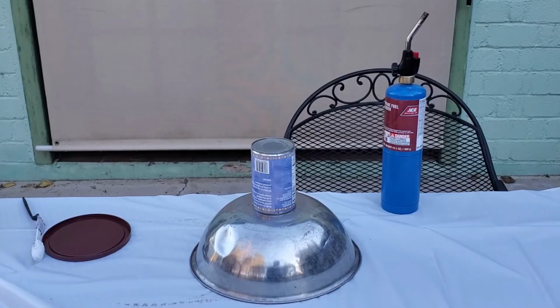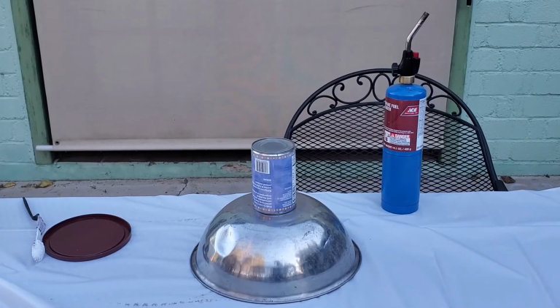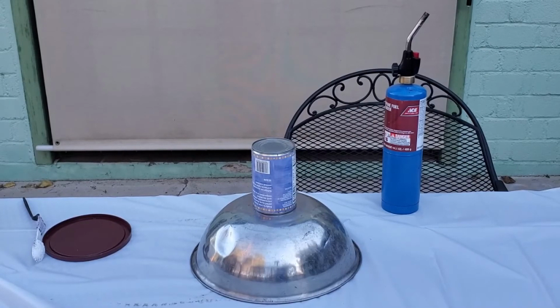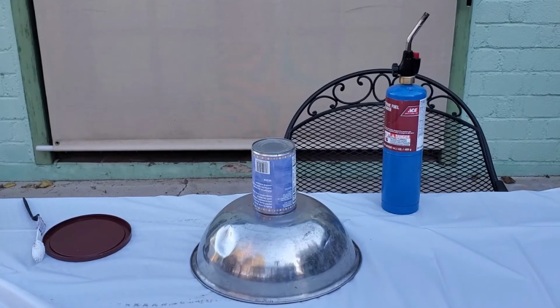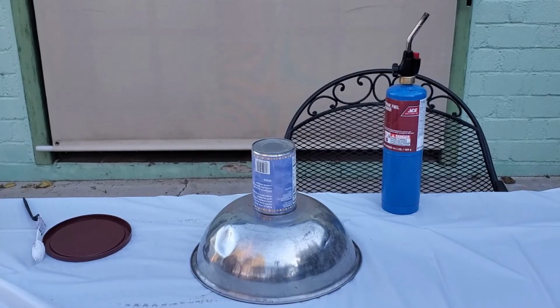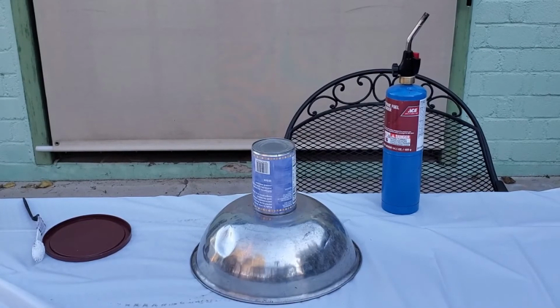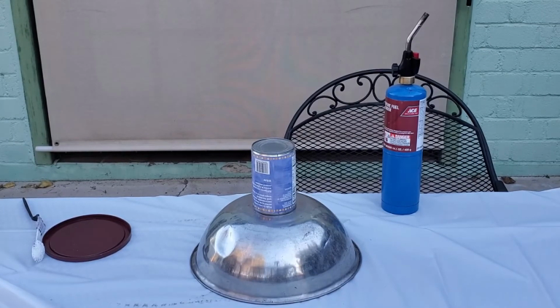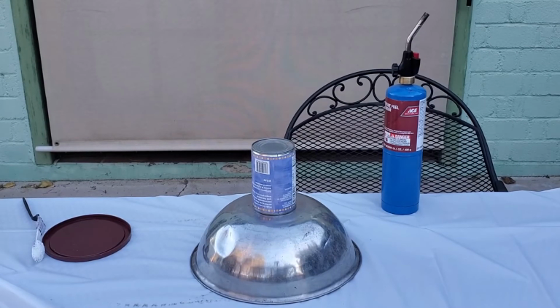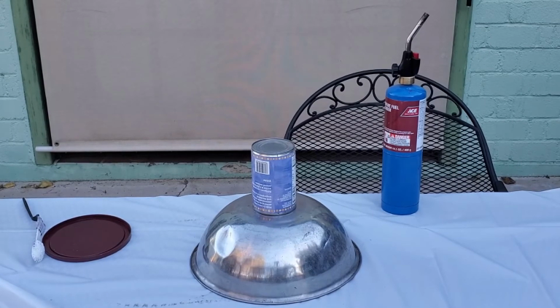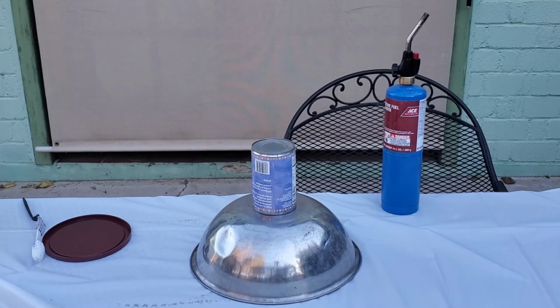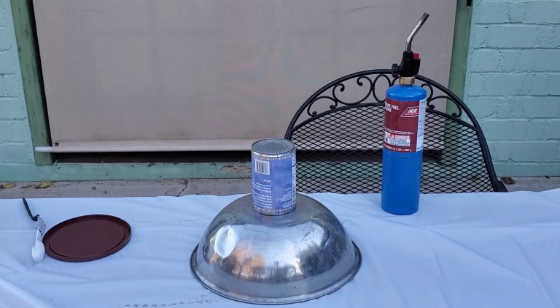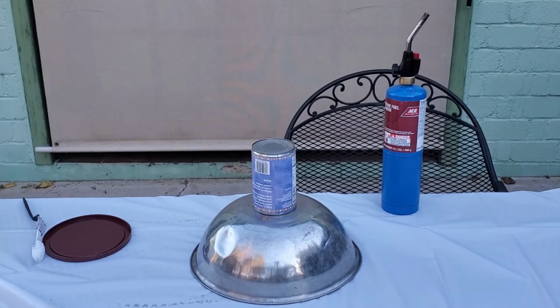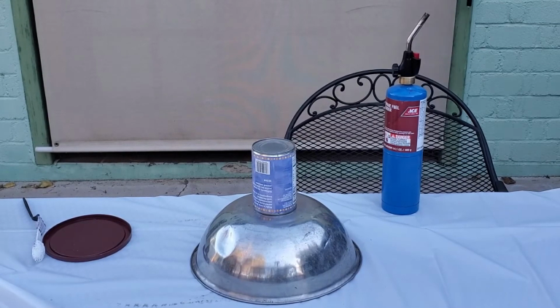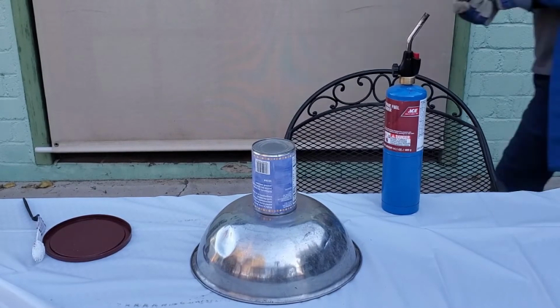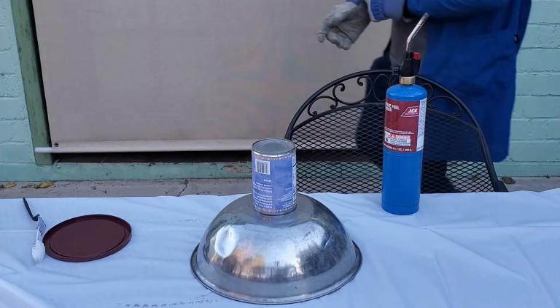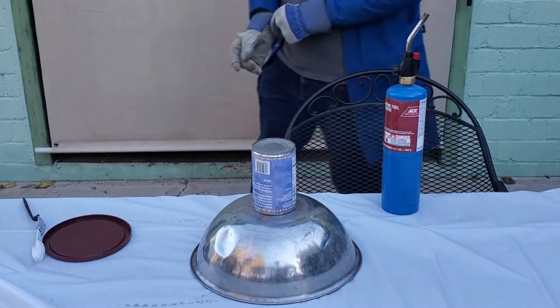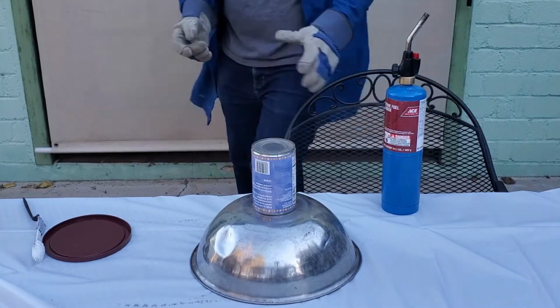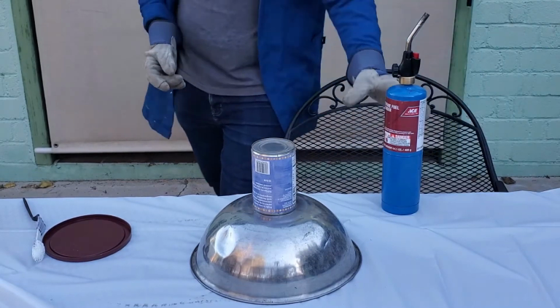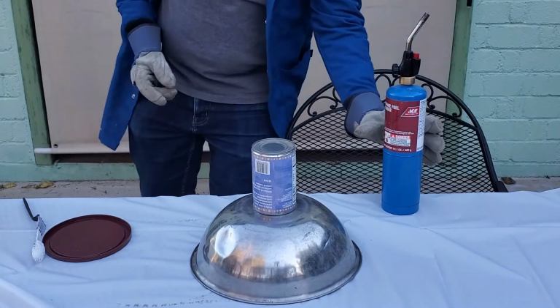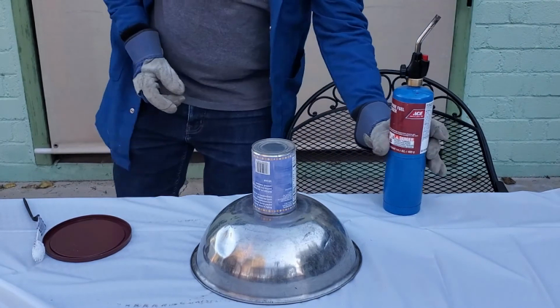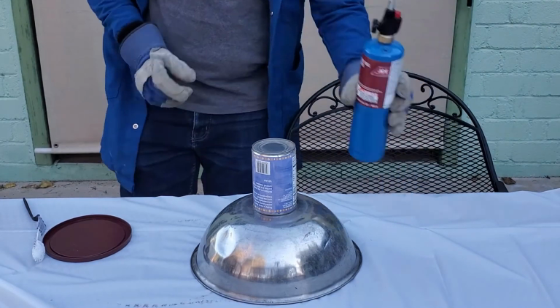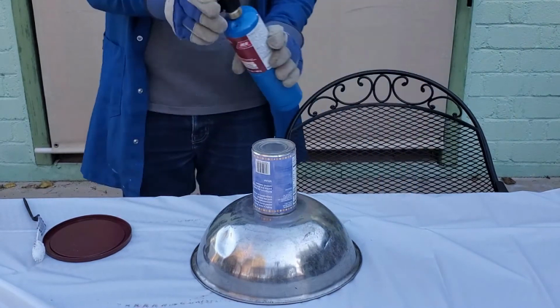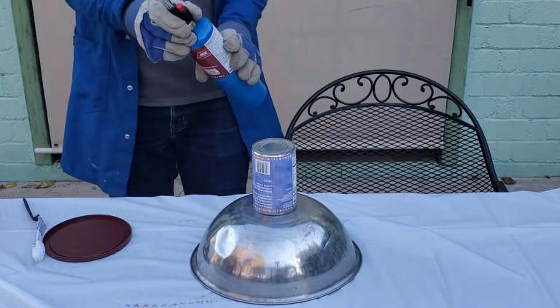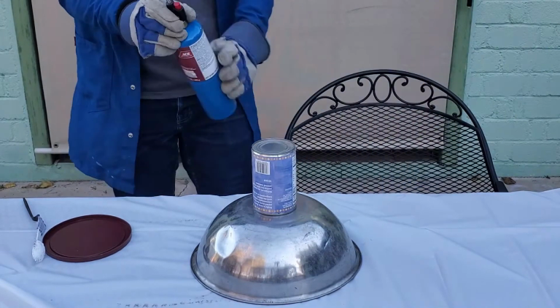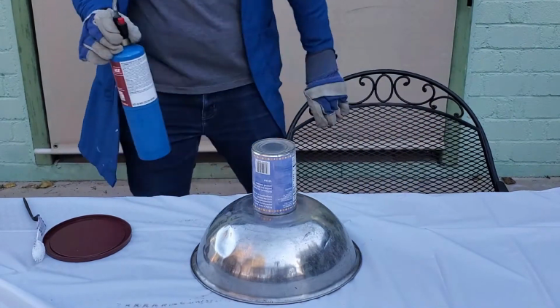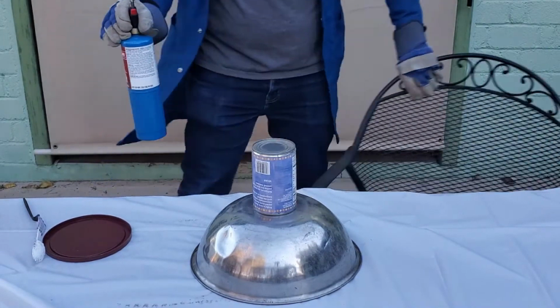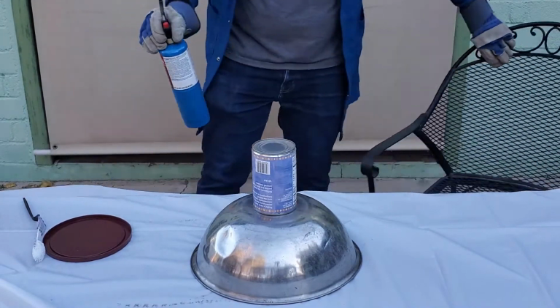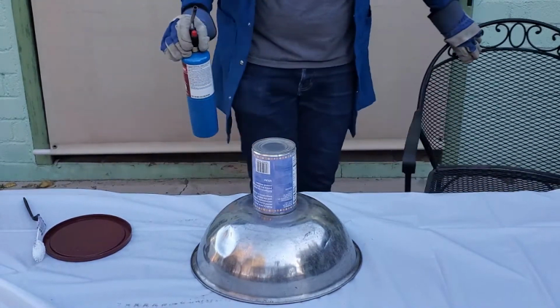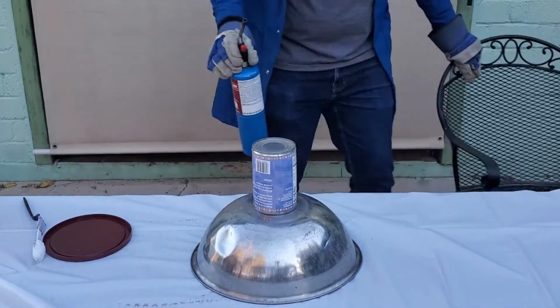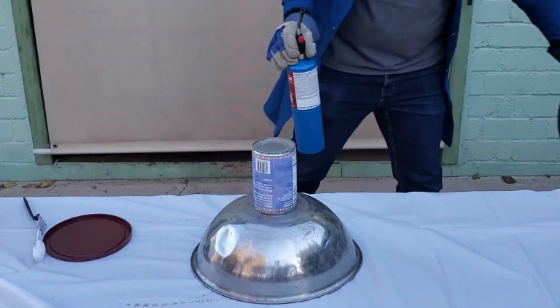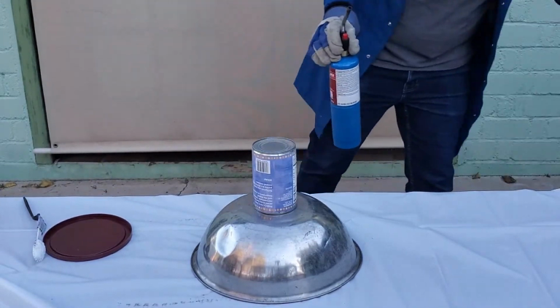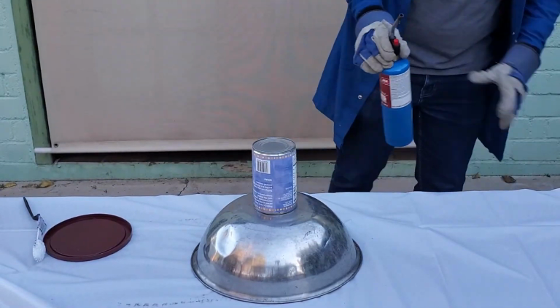After a couple days of drying, I spread out my product on a steel bowl and torched it.